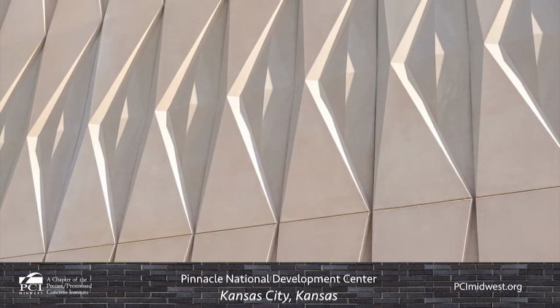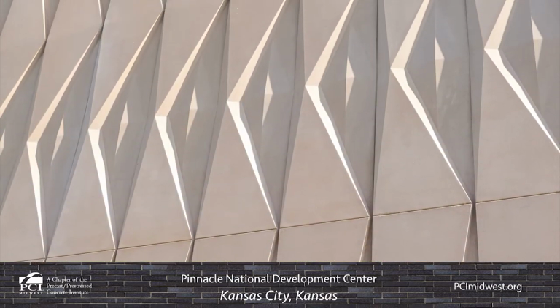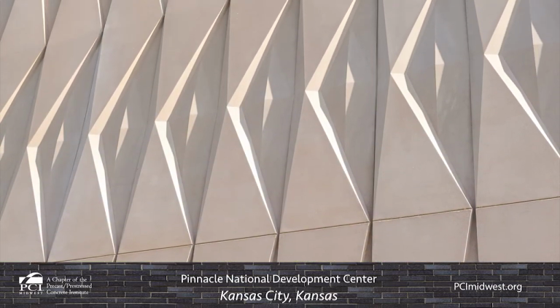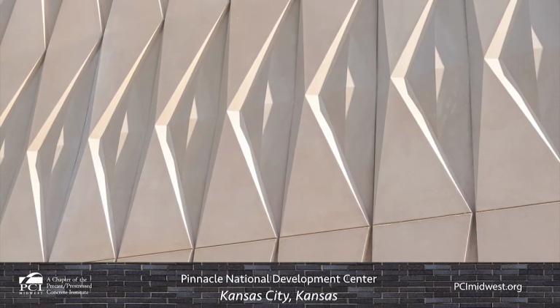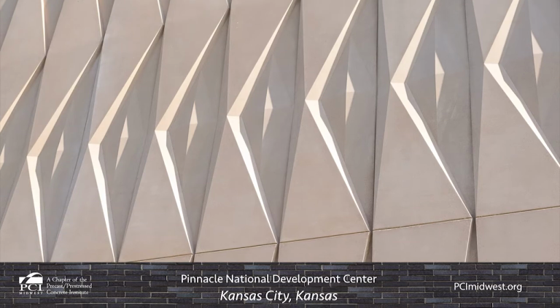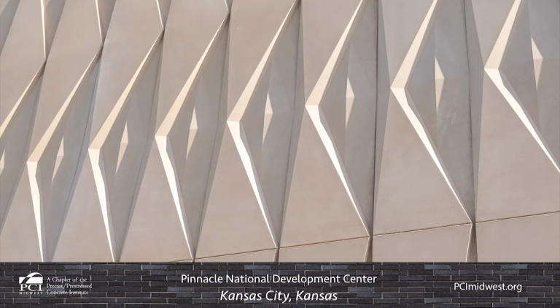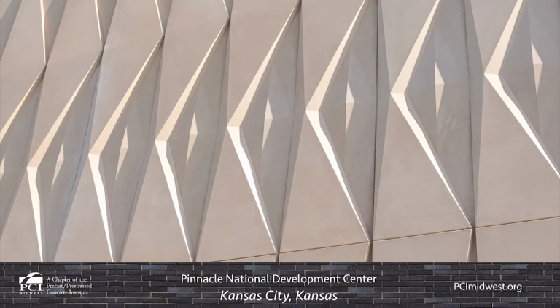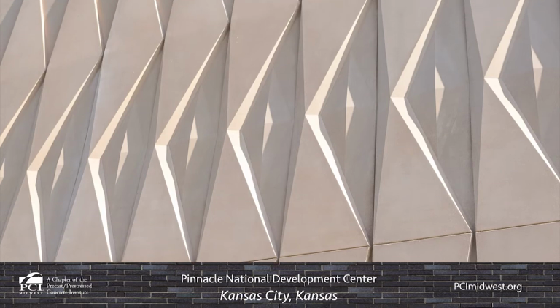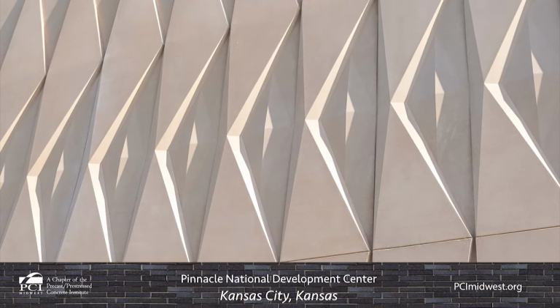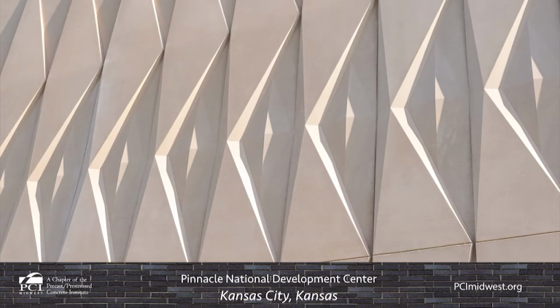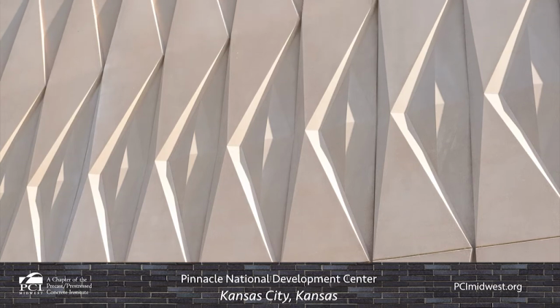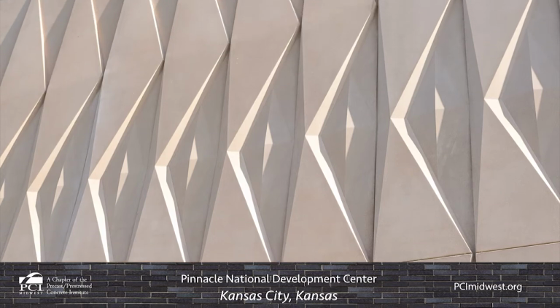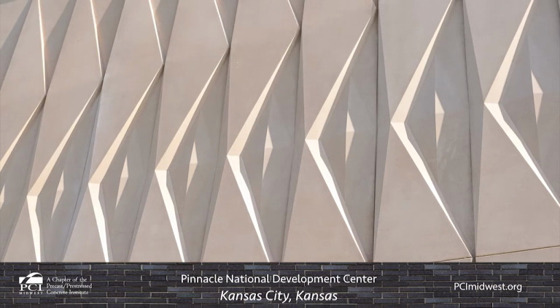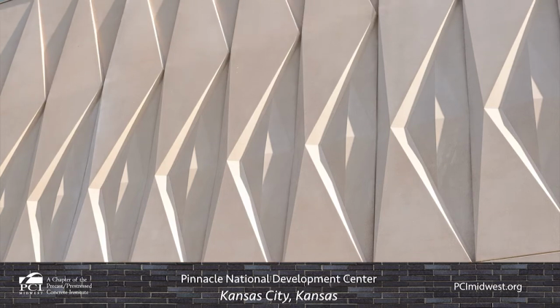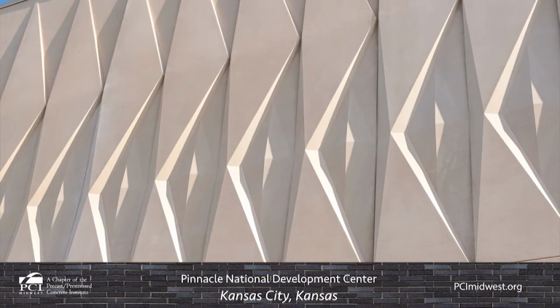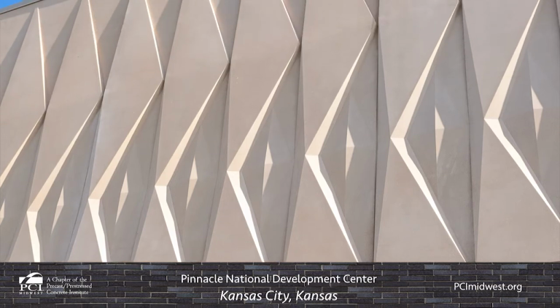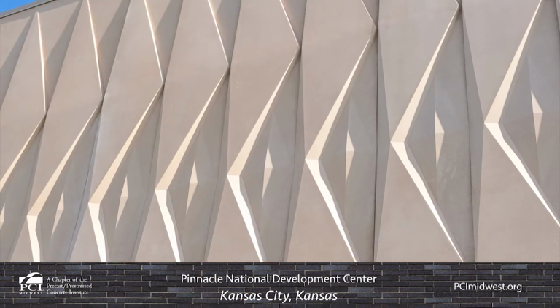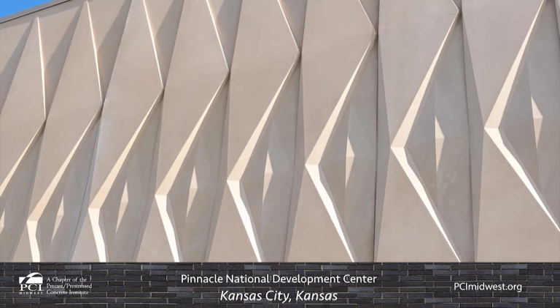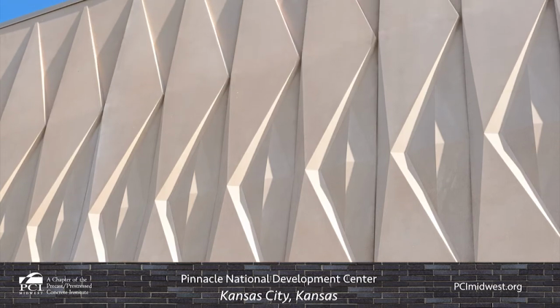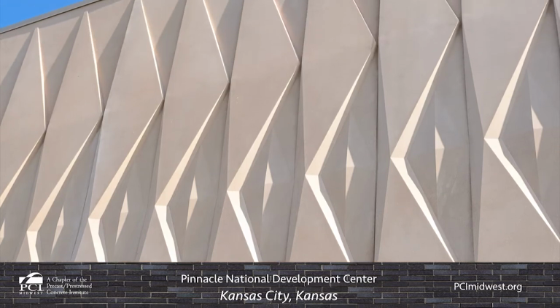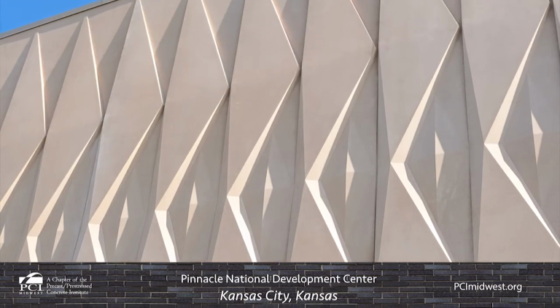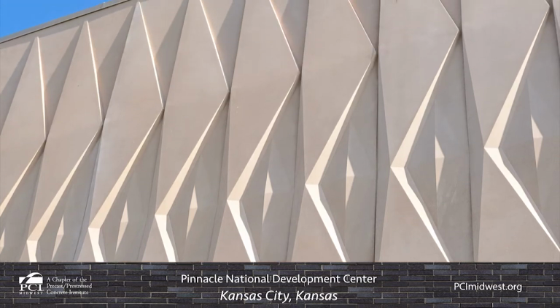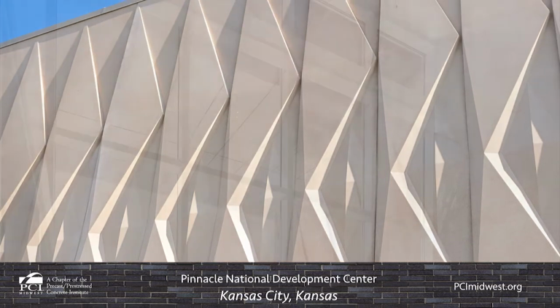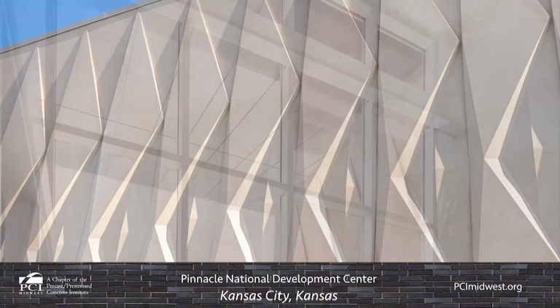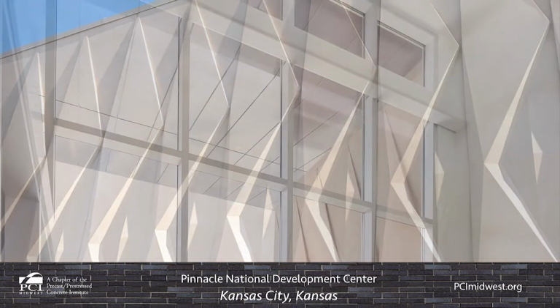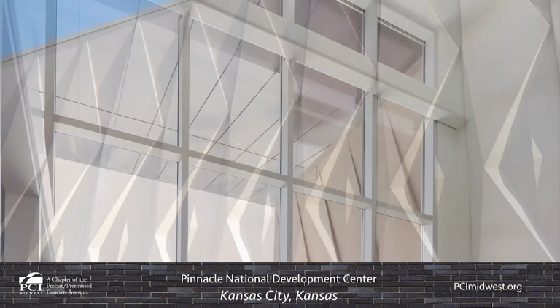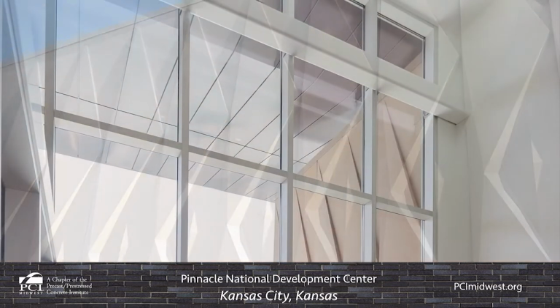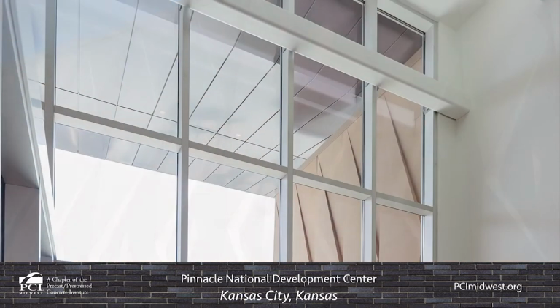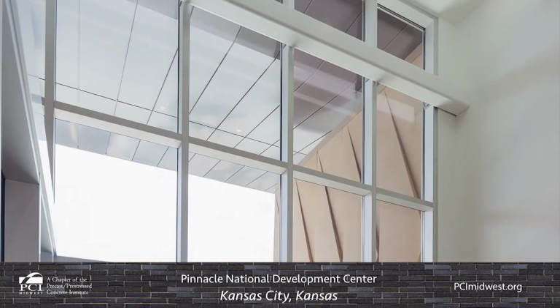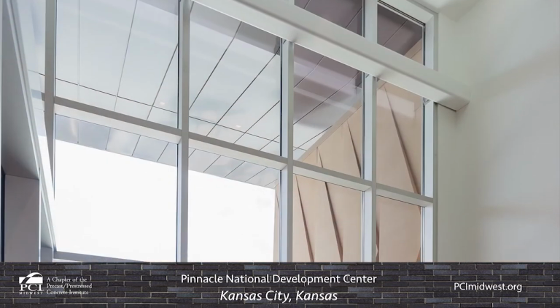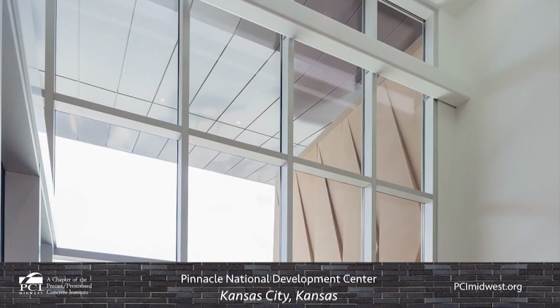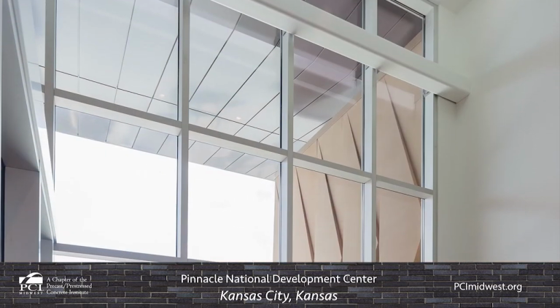The heavily pronounced diamond pattern cast into the precast concrete wall panels provided a welcome challenge to the limits of what can be achieved with custom architectural form liner protrusions.